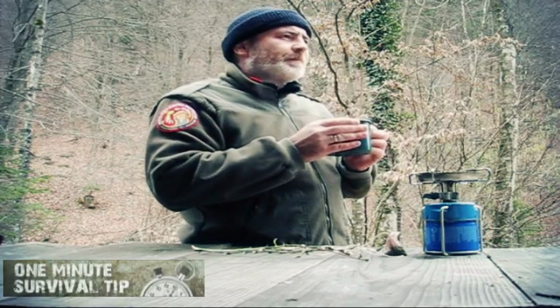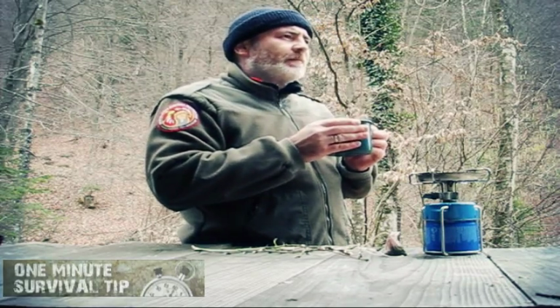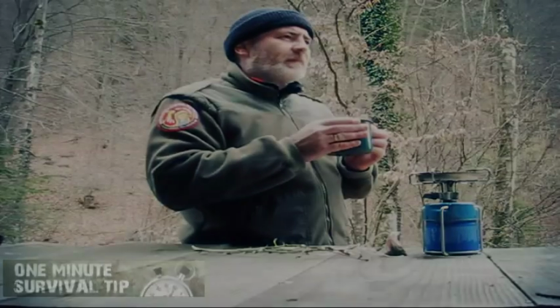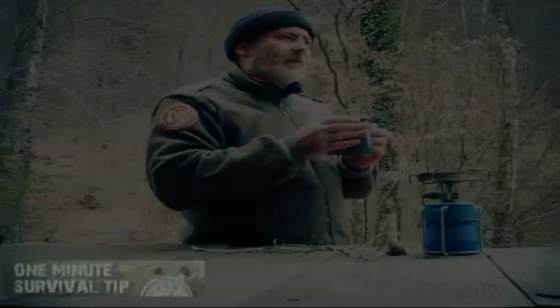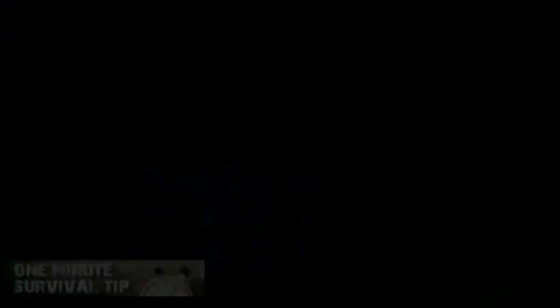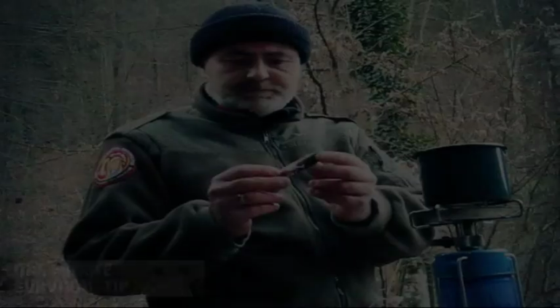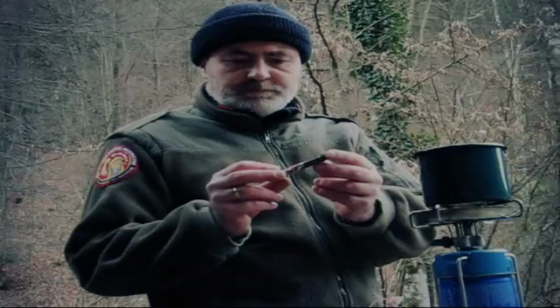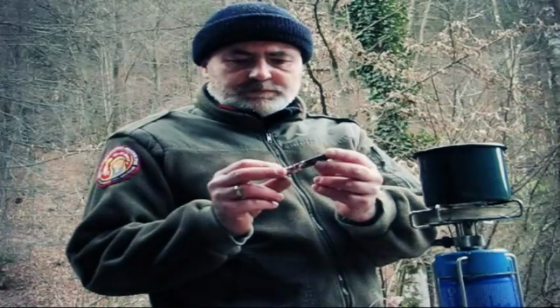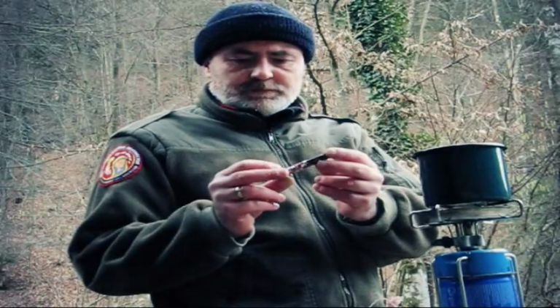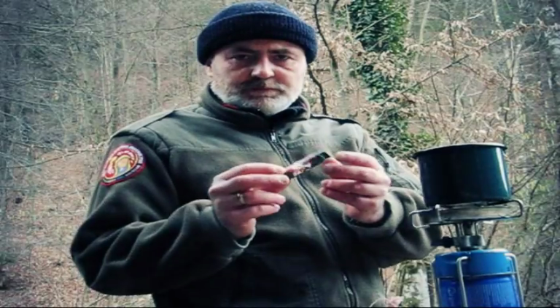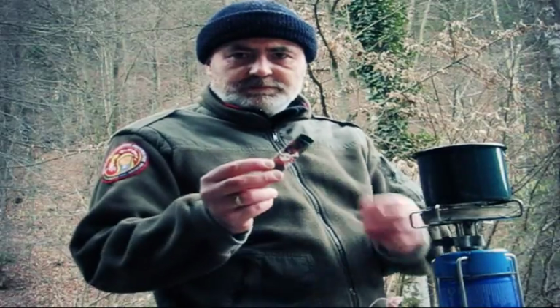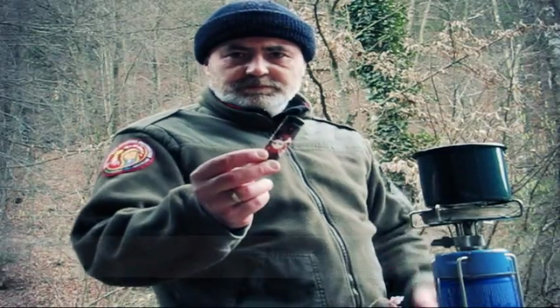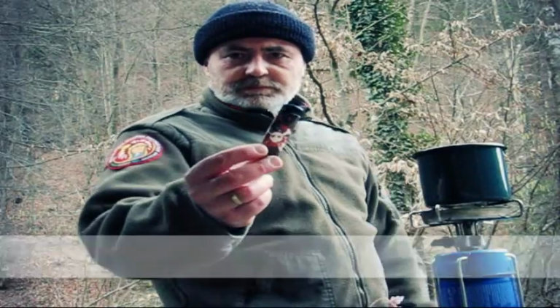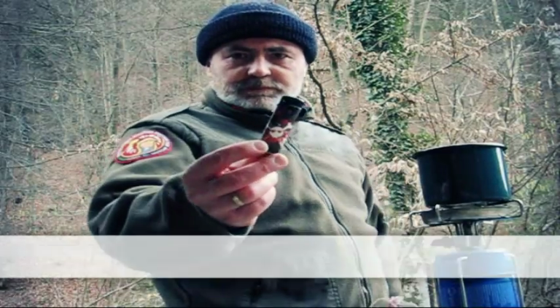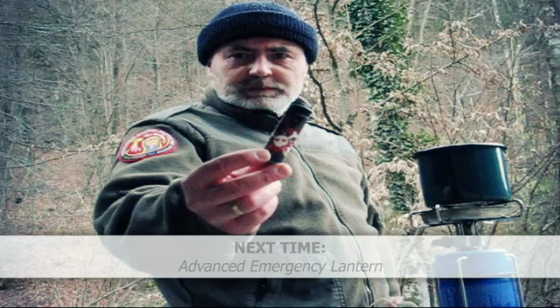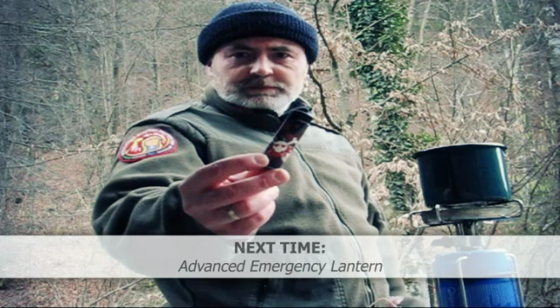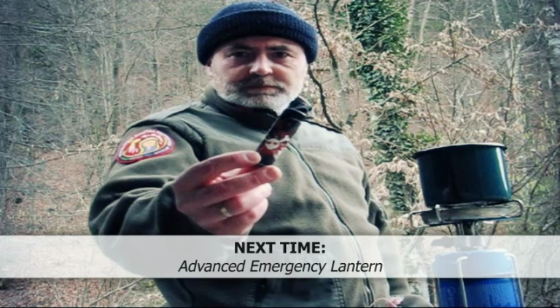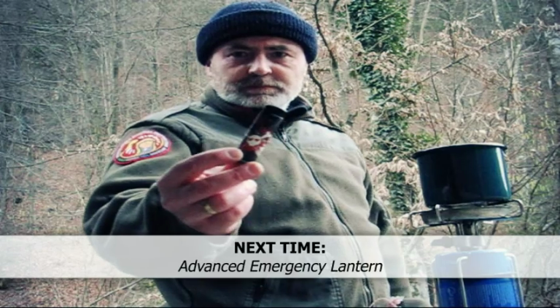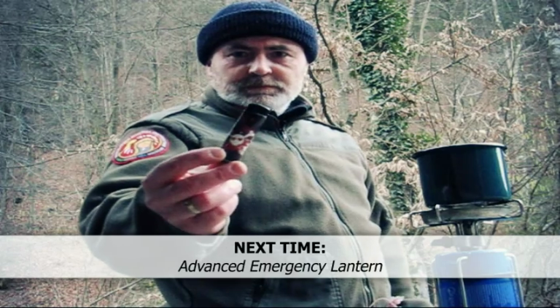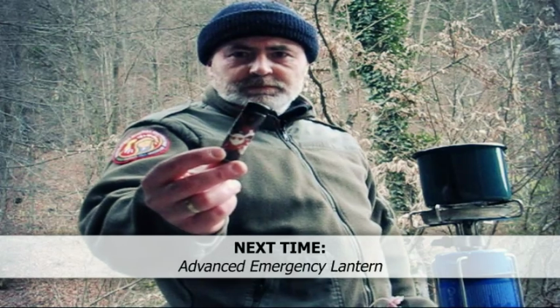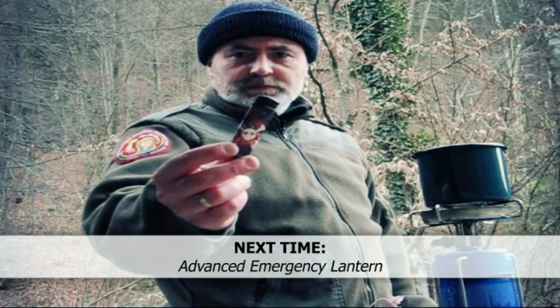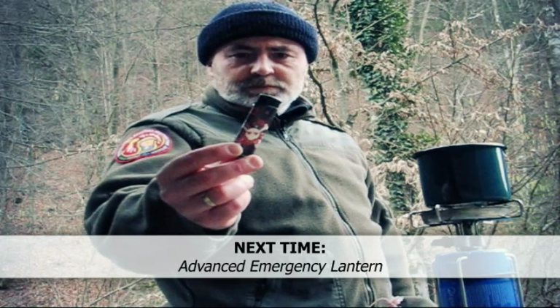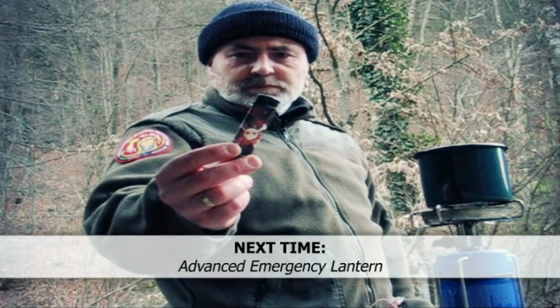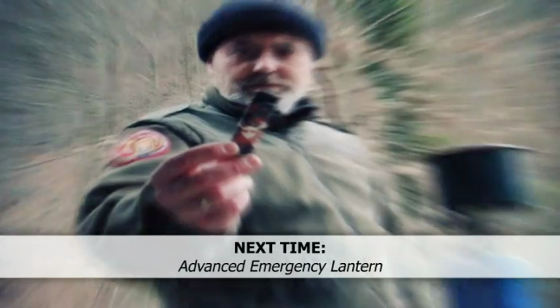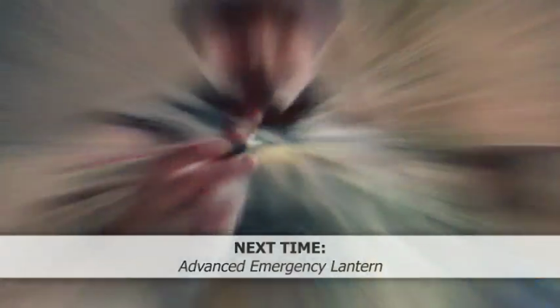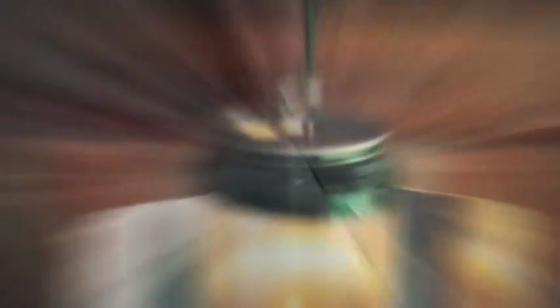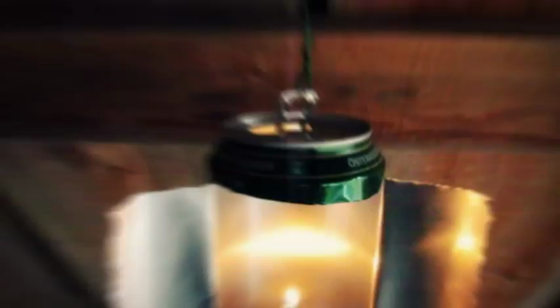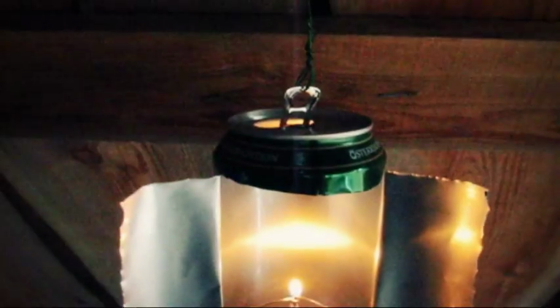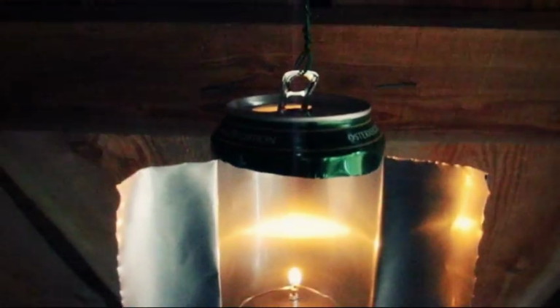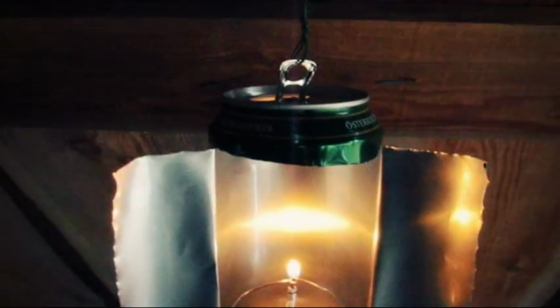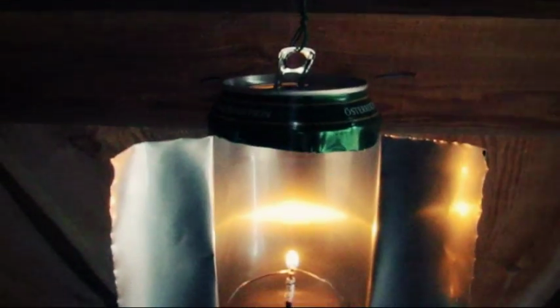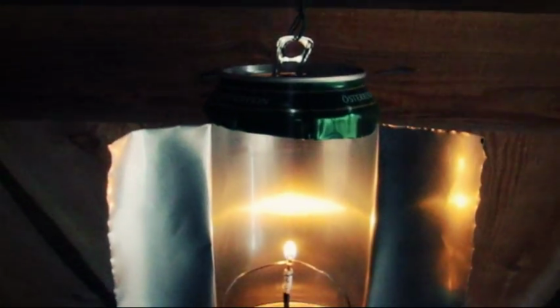Next time: Advanced Emergency Lantern. Don't miss it.